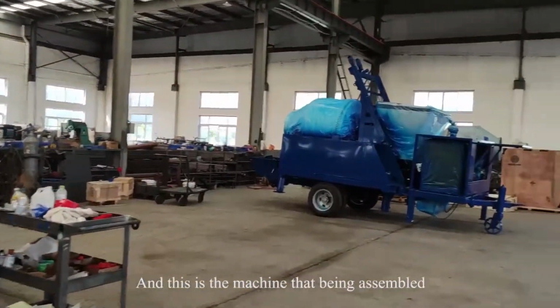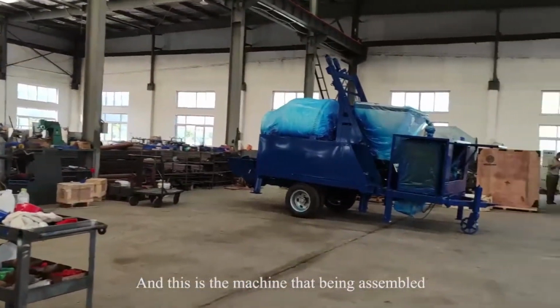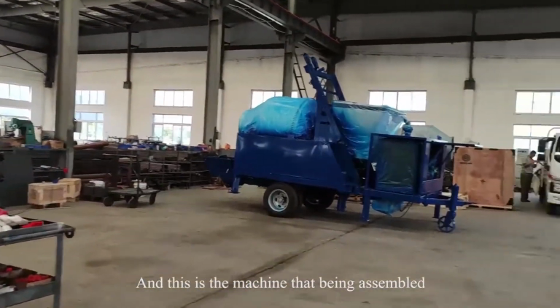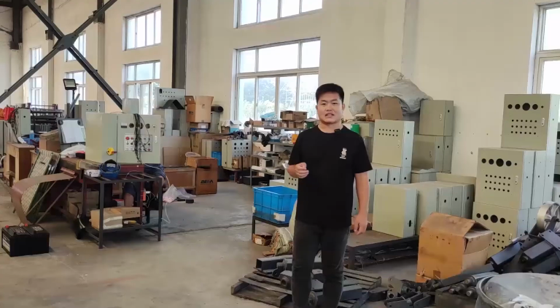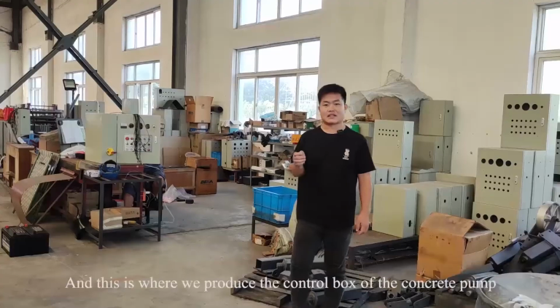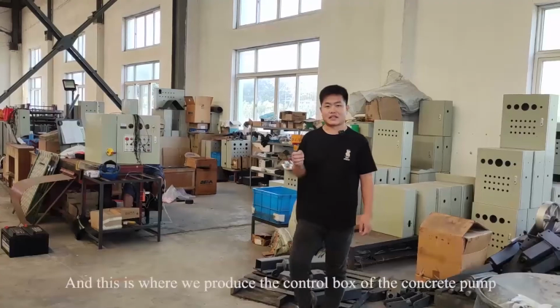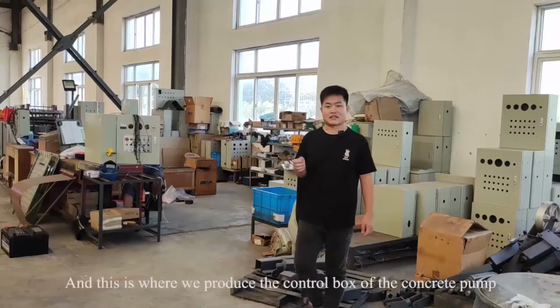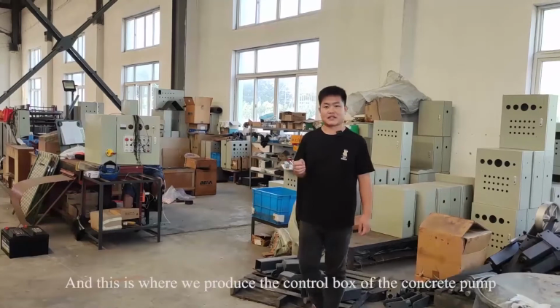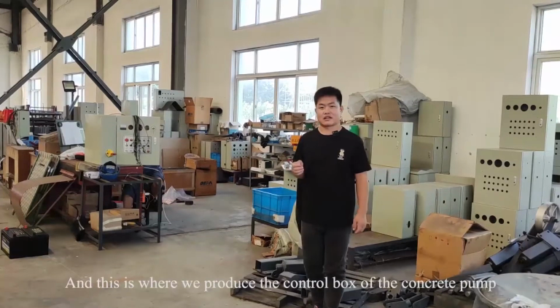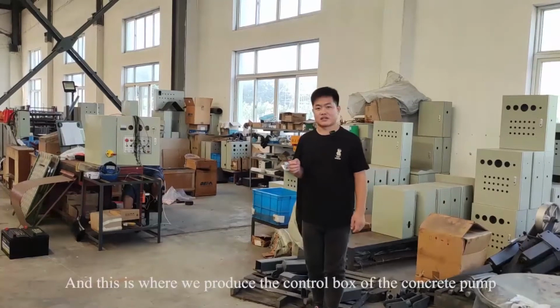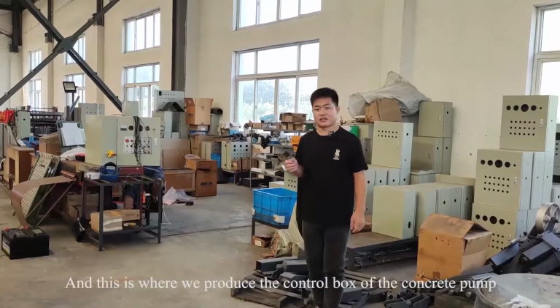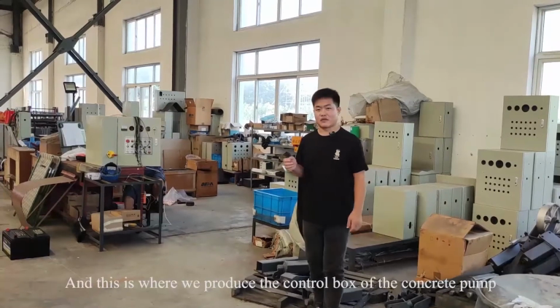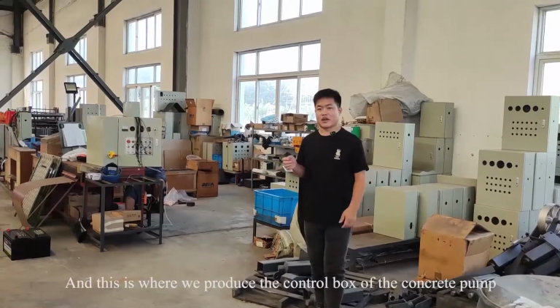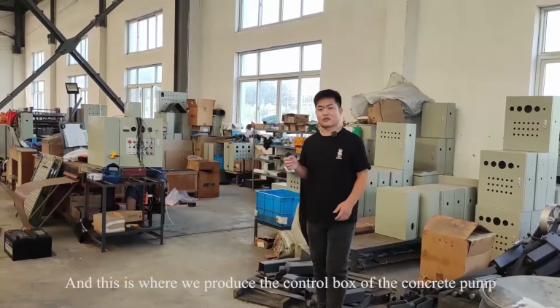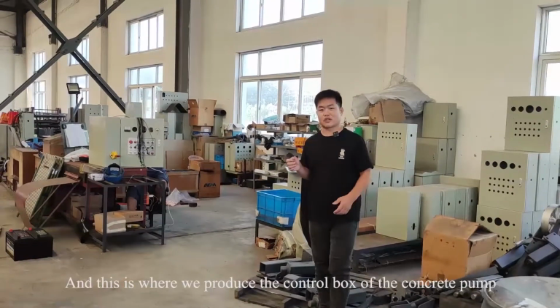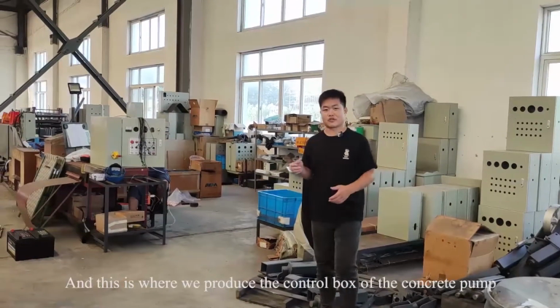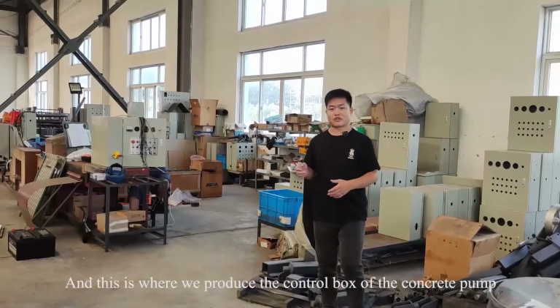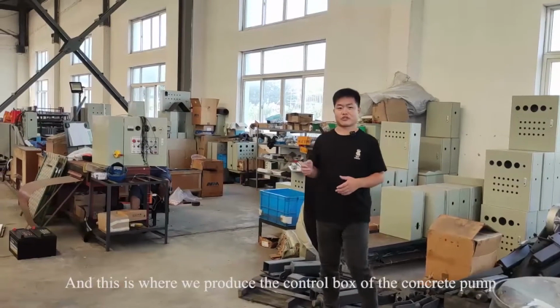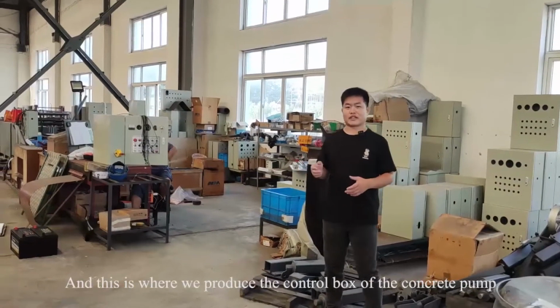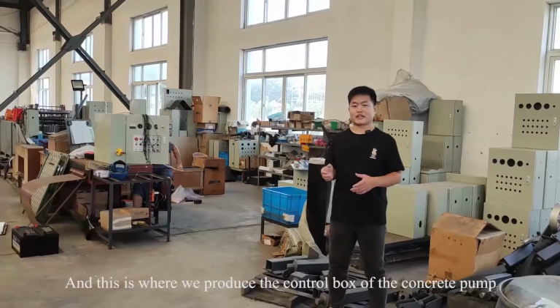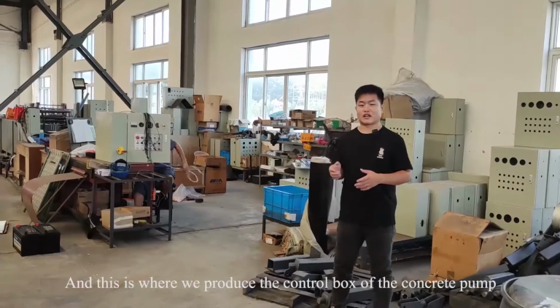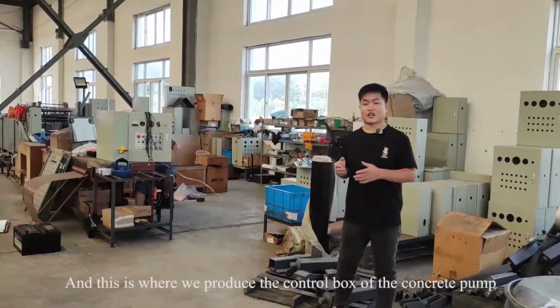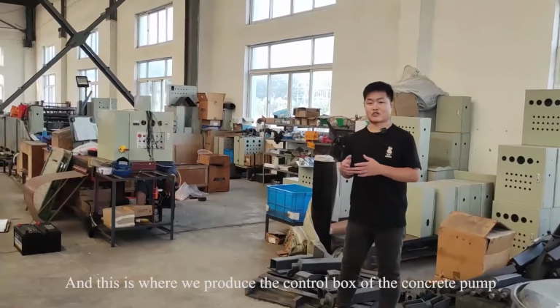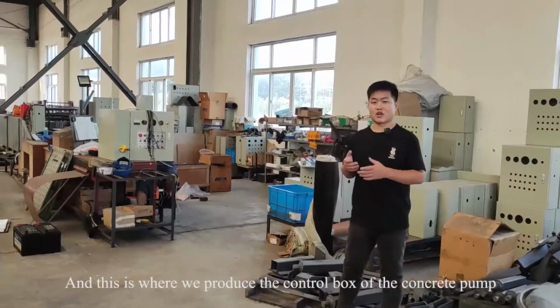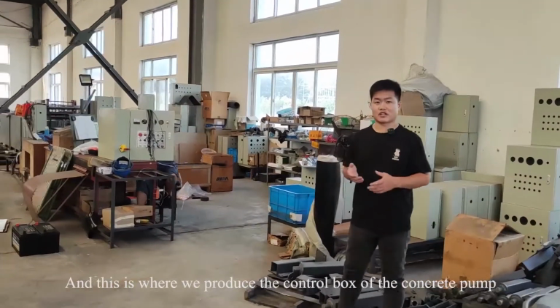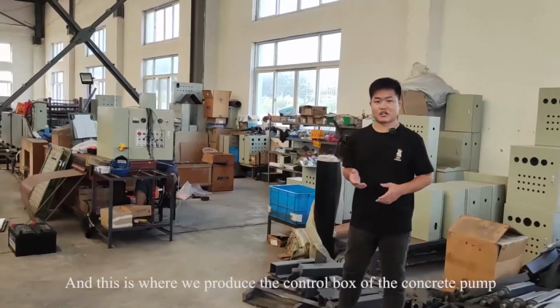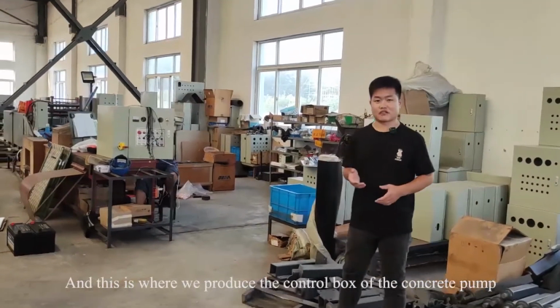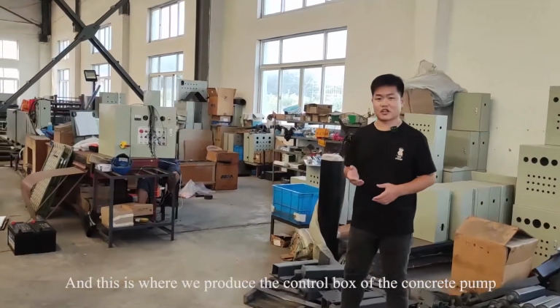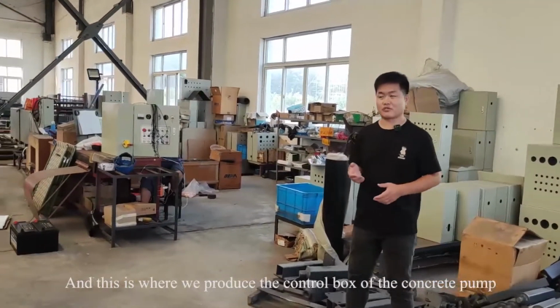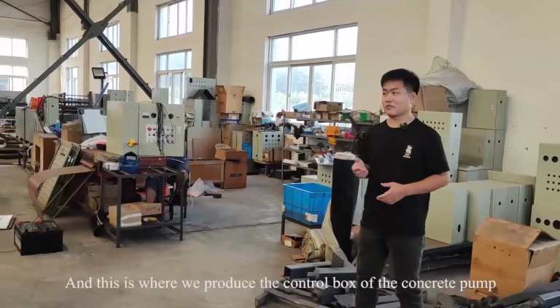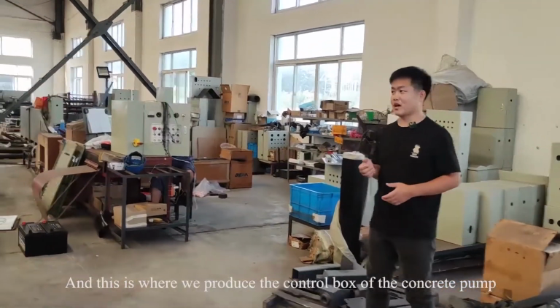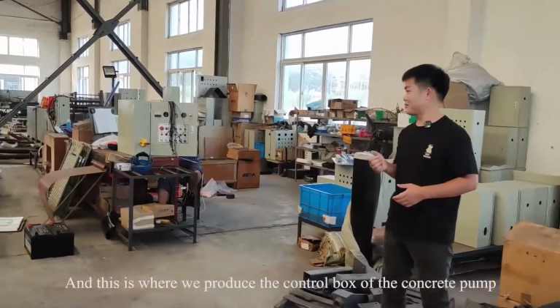And this is where we produce the control box of the concrete pump.